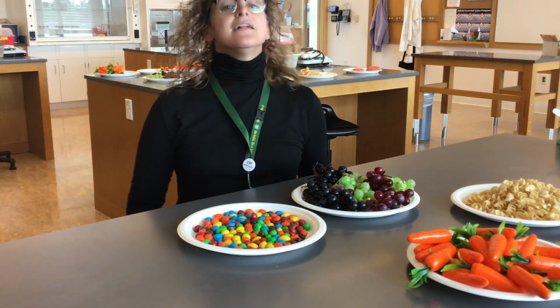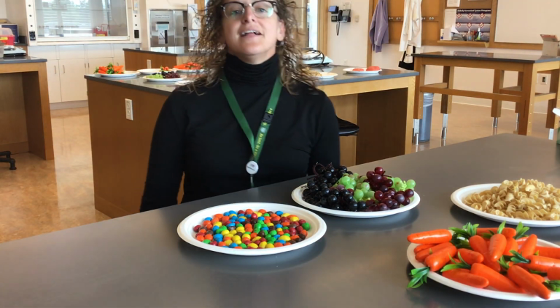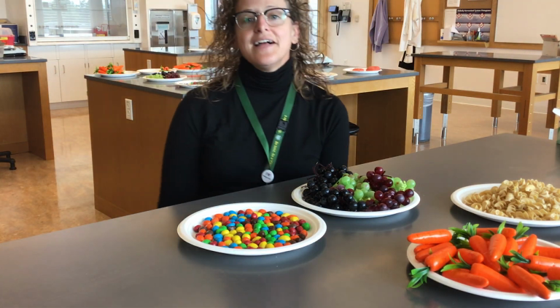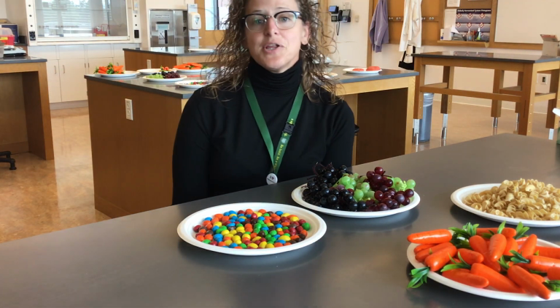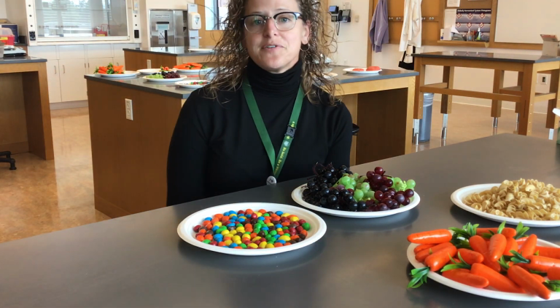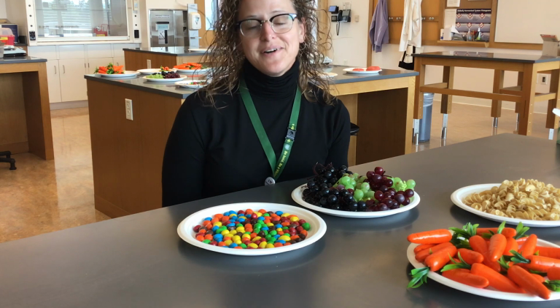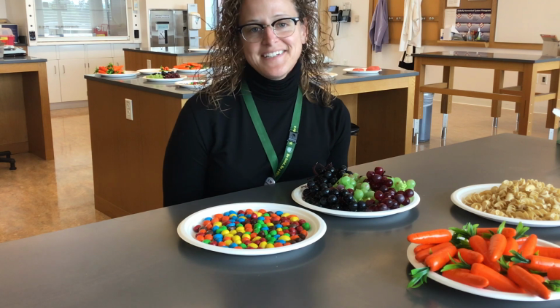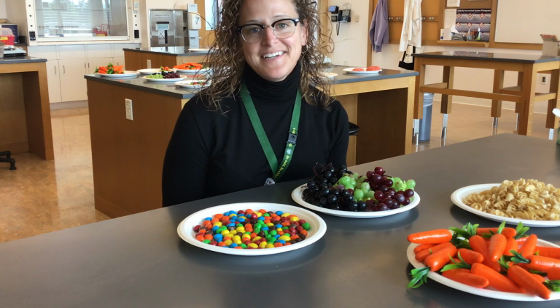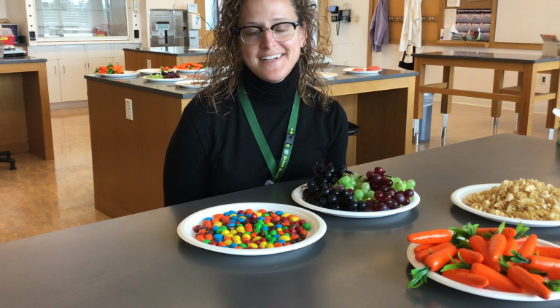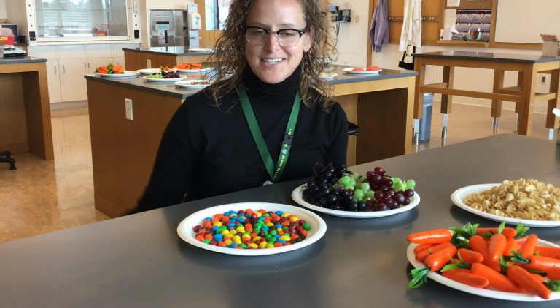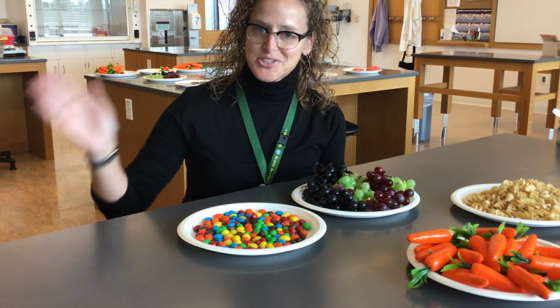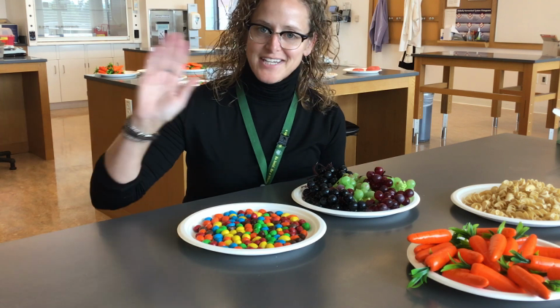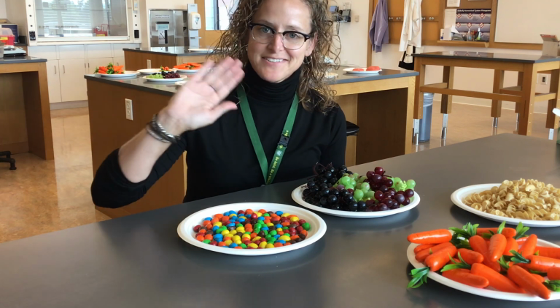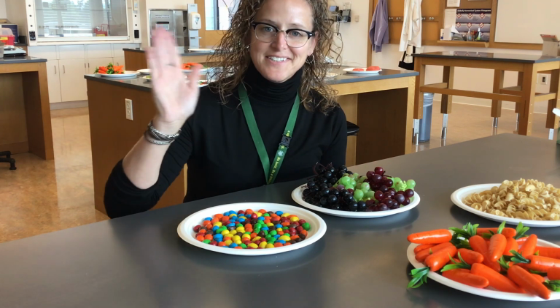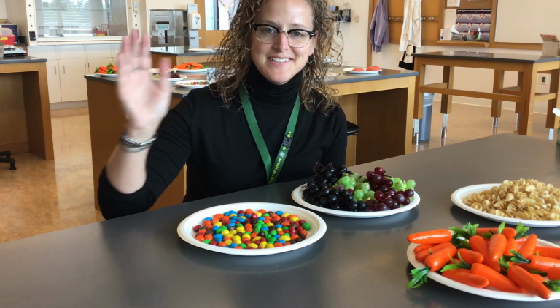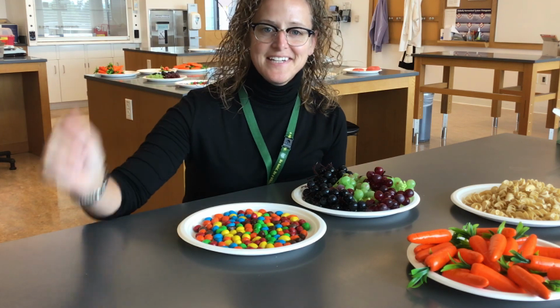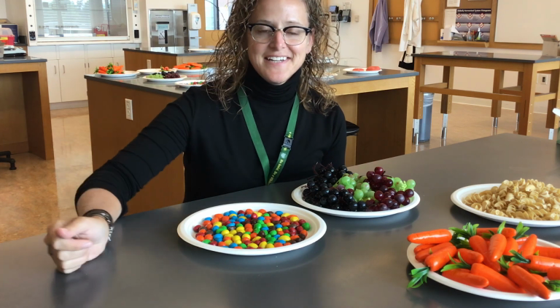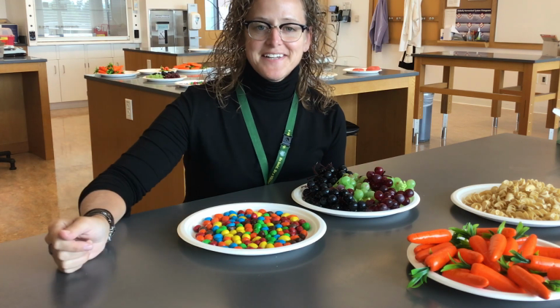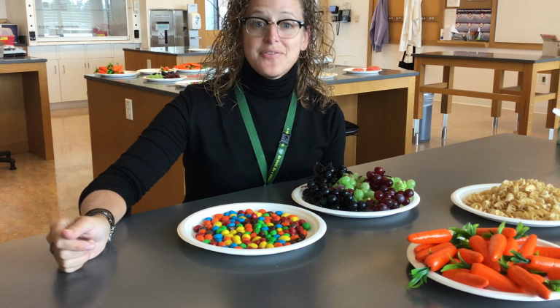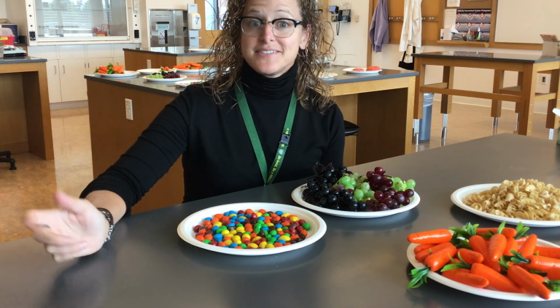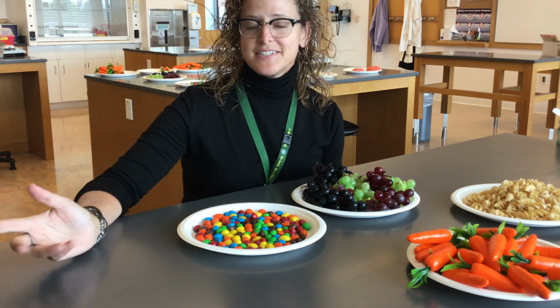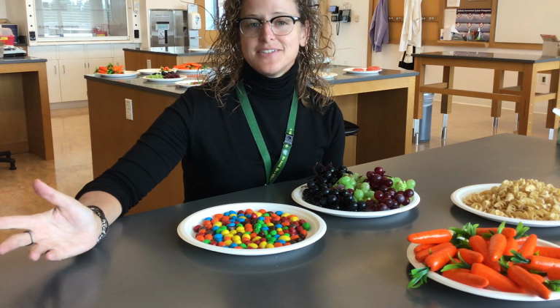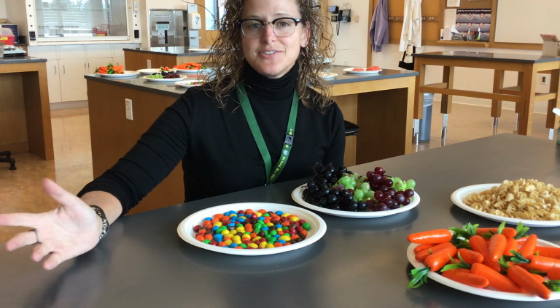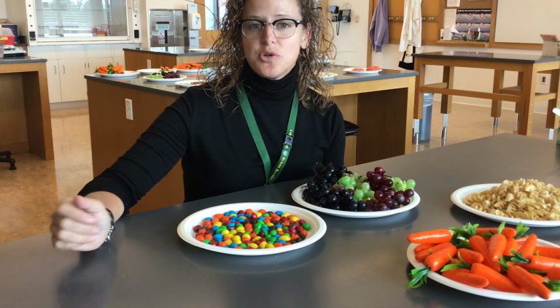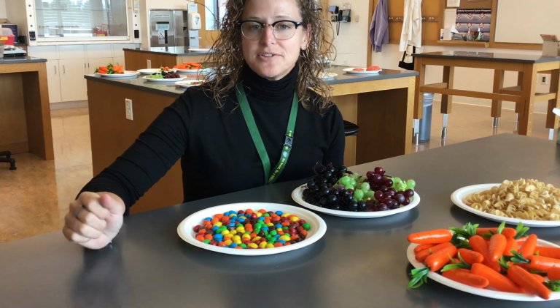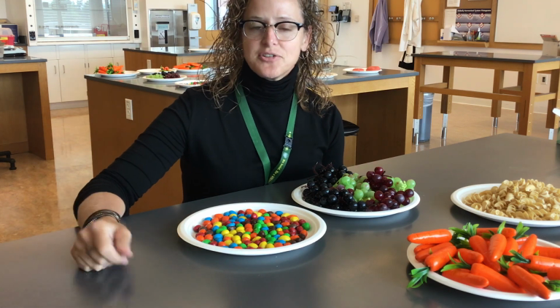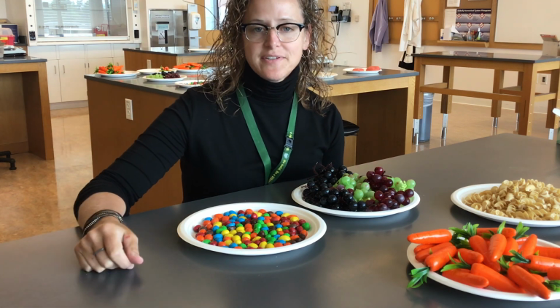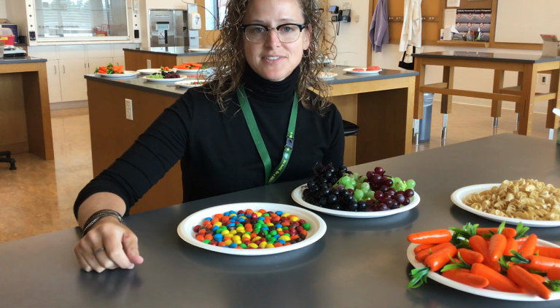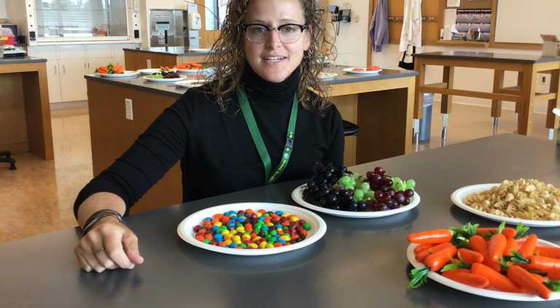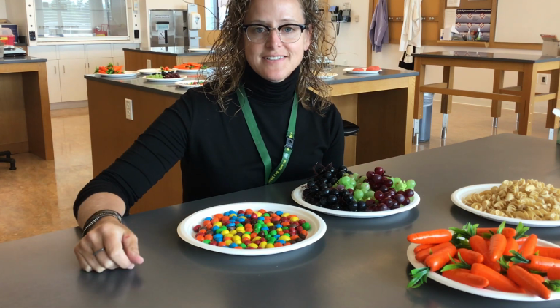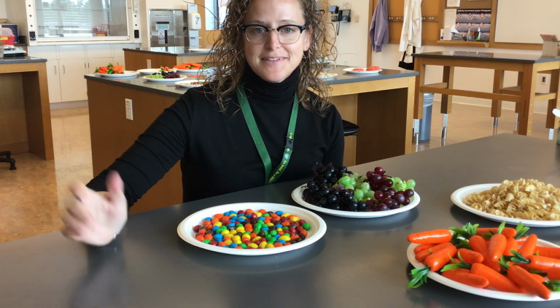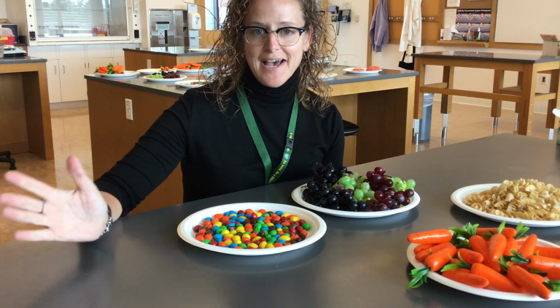Hello everyone, Dr. Jenkins here. This is your serving size lab.